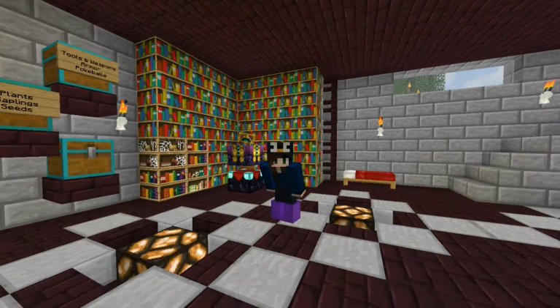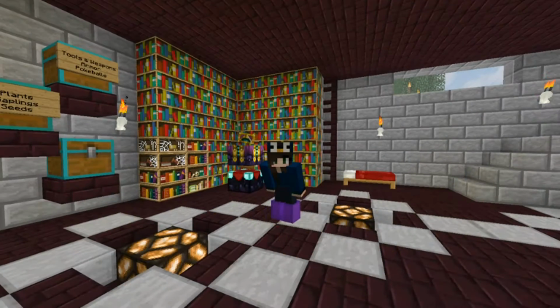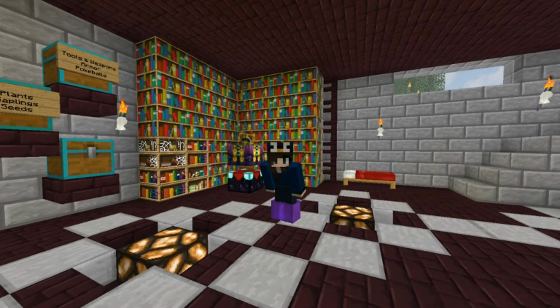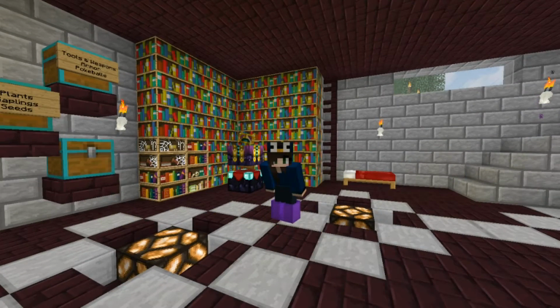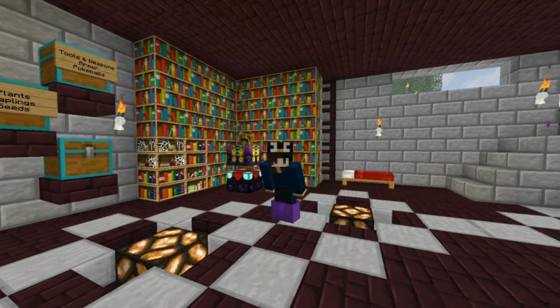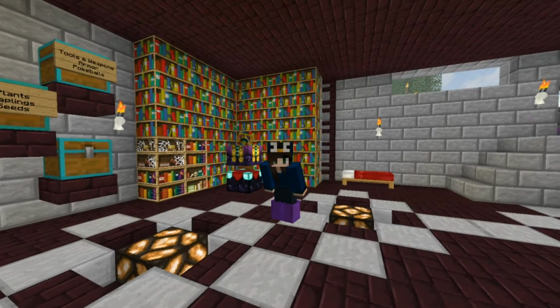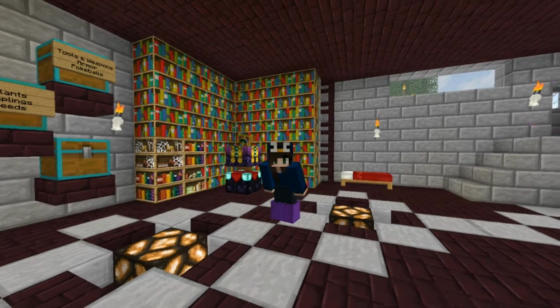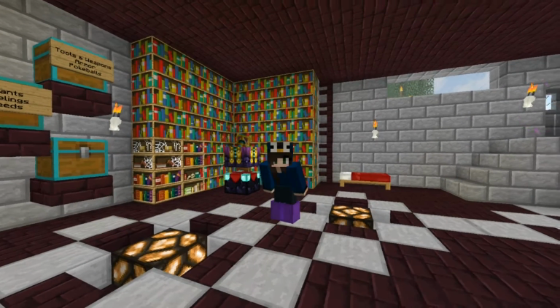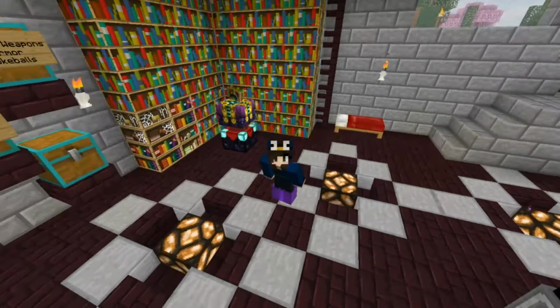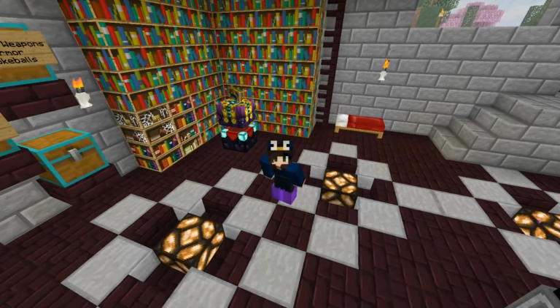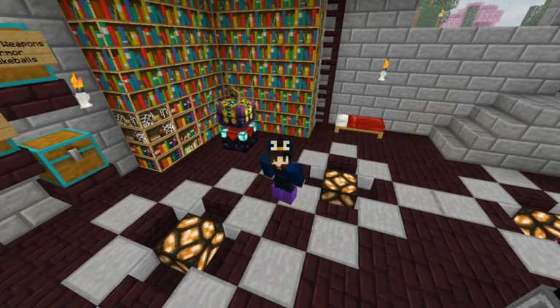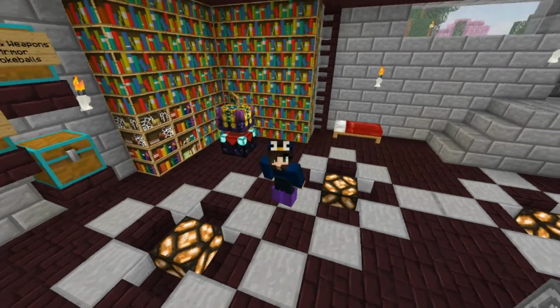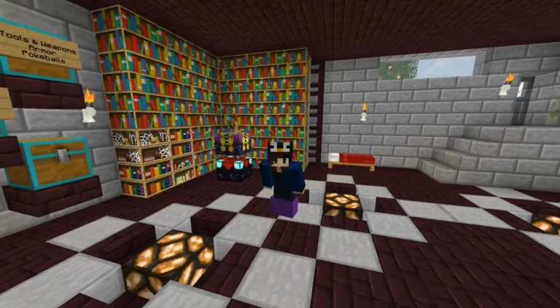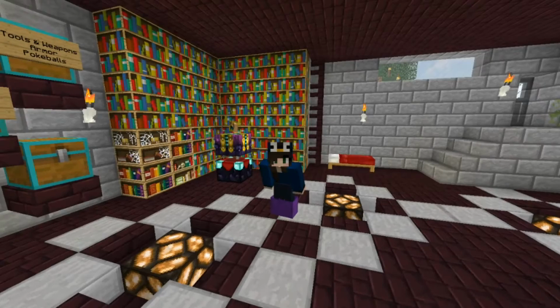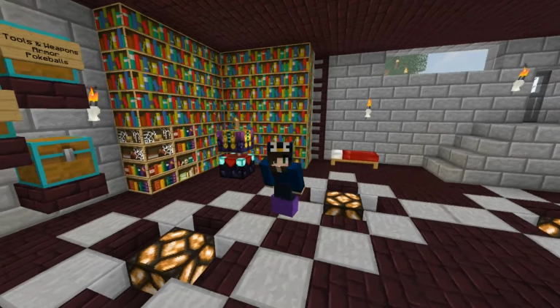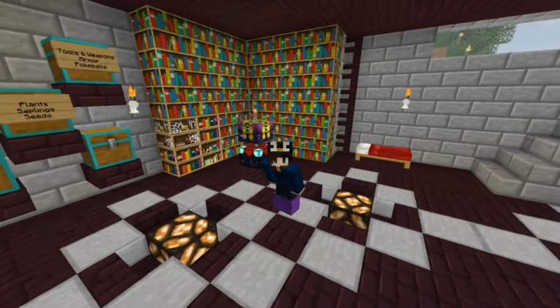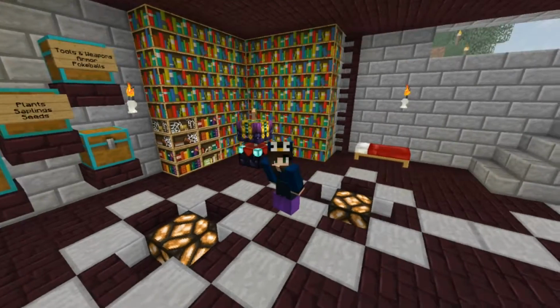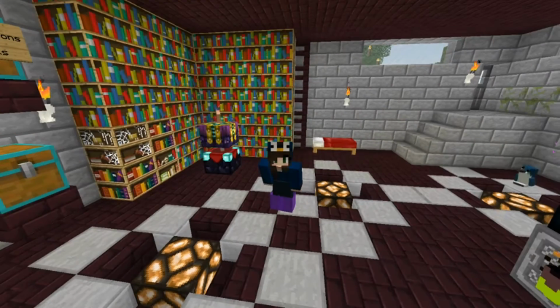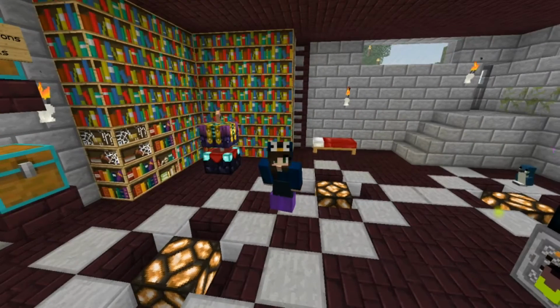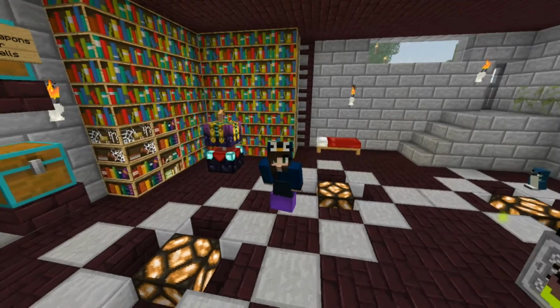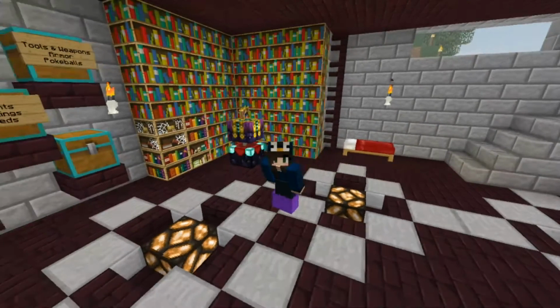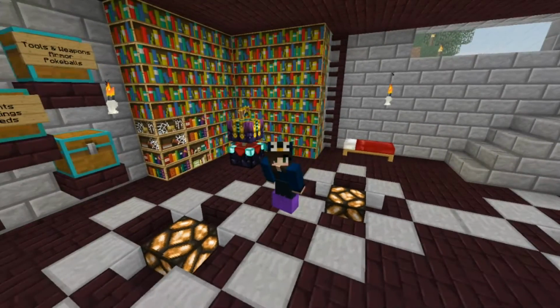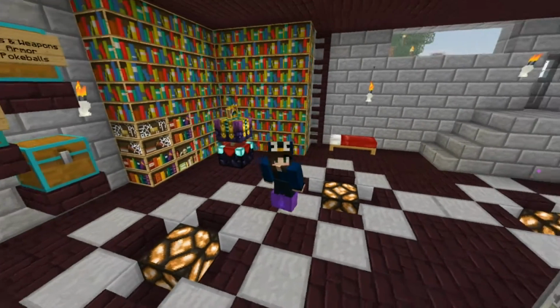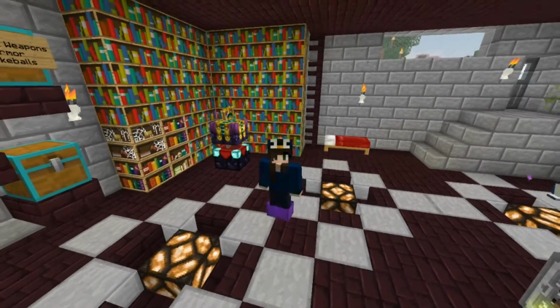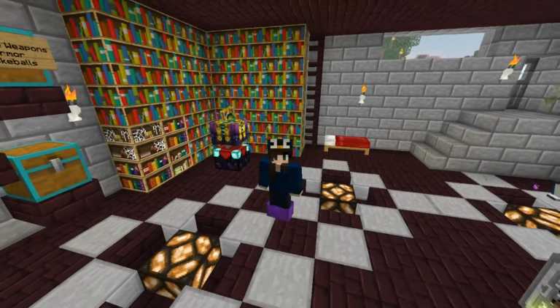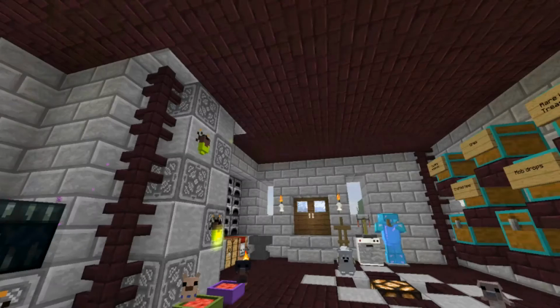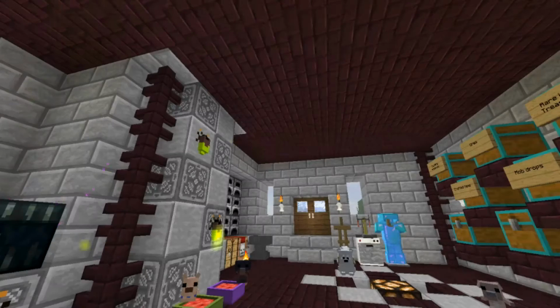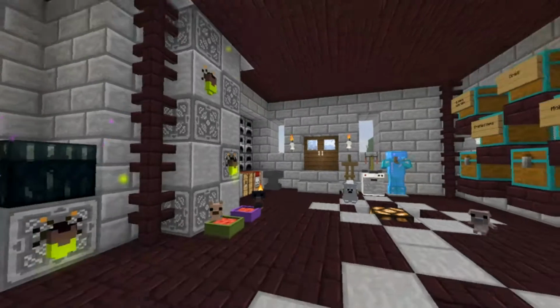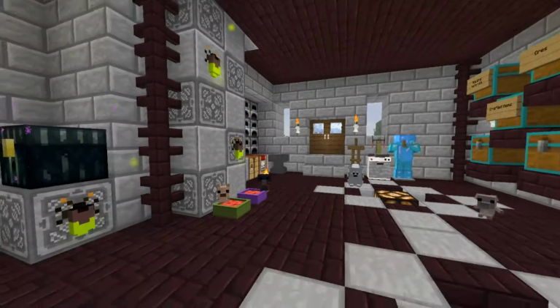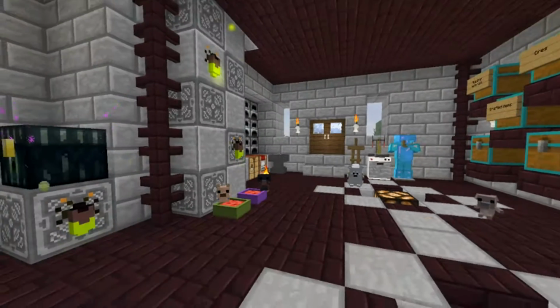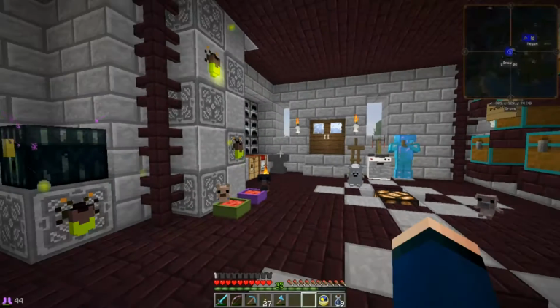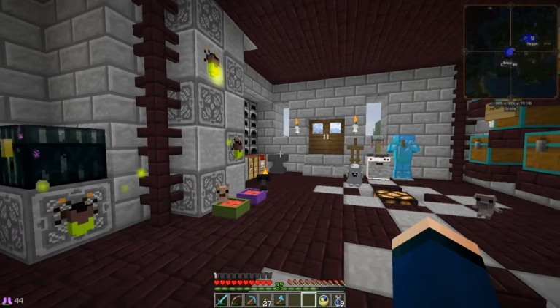Hello everyone! This is Mara and welcome back to Maranda. So here we are guys.